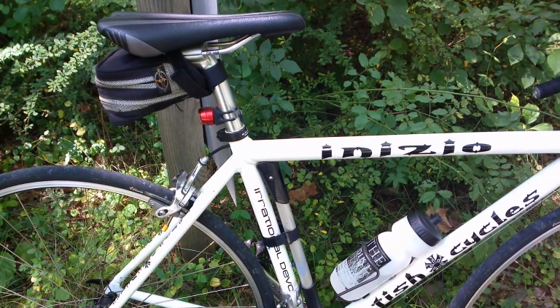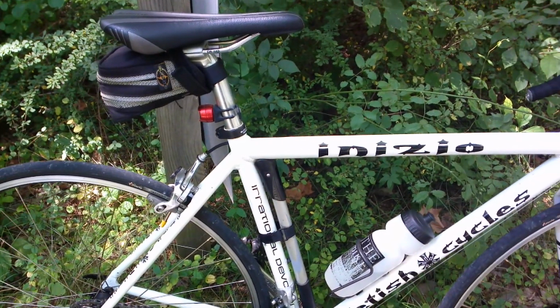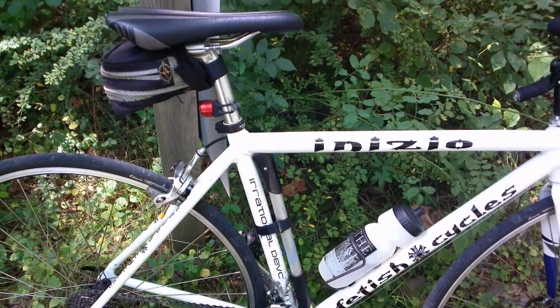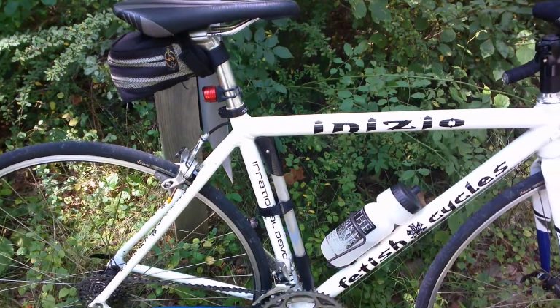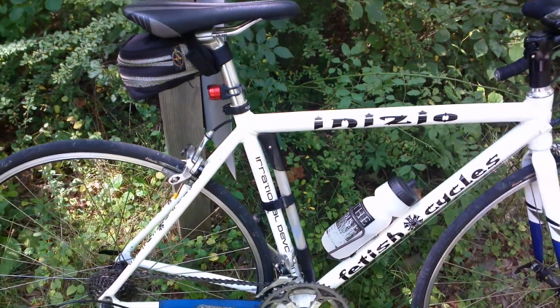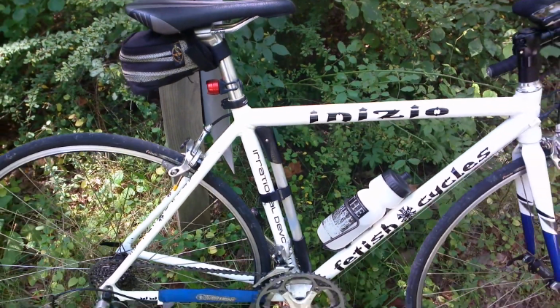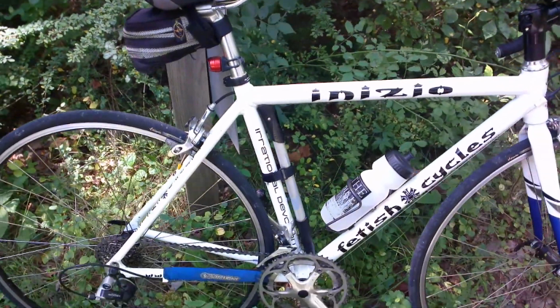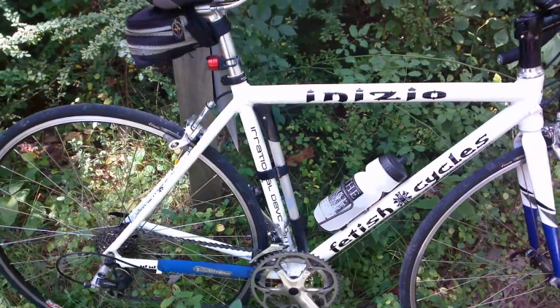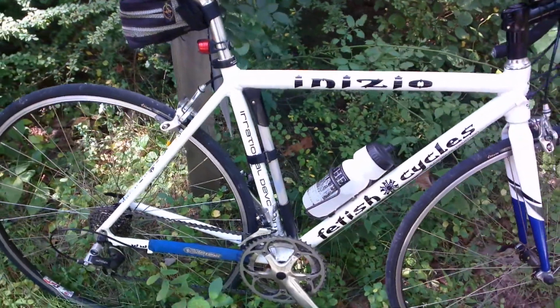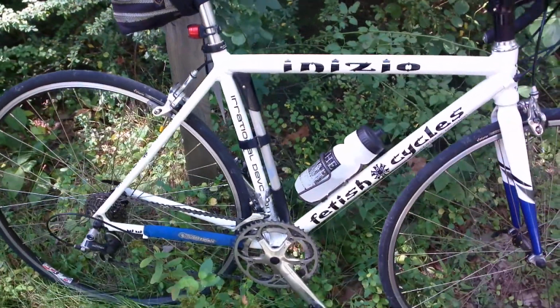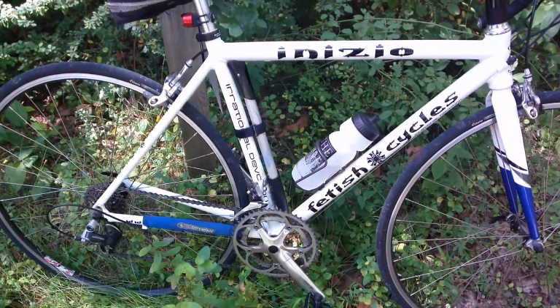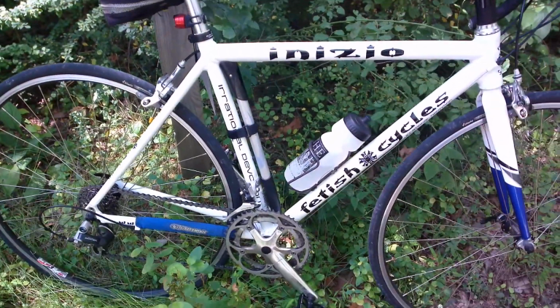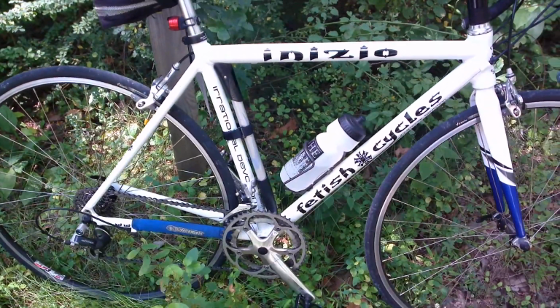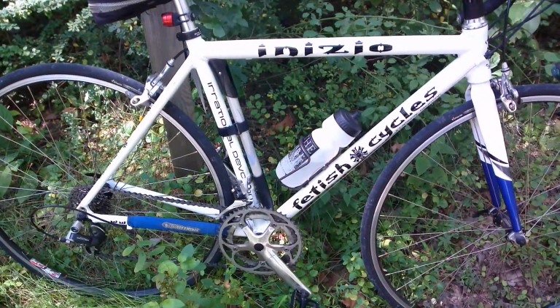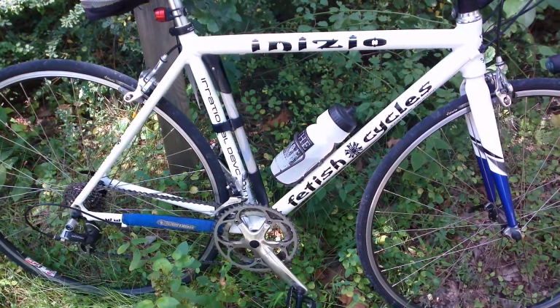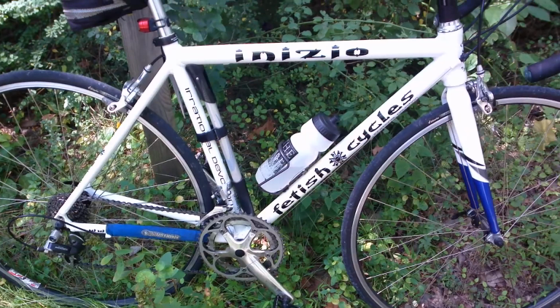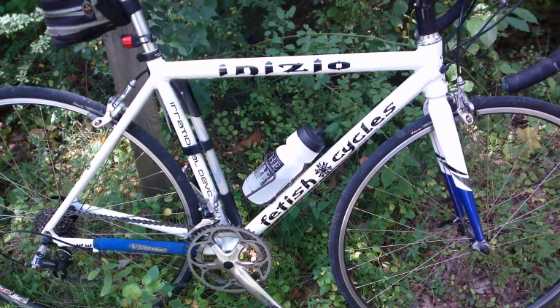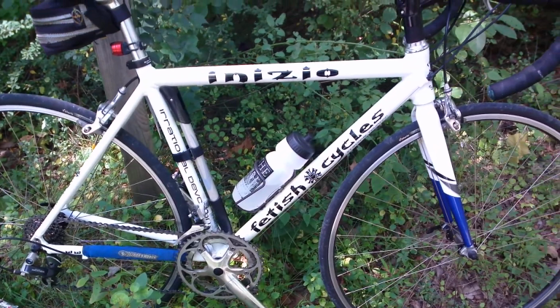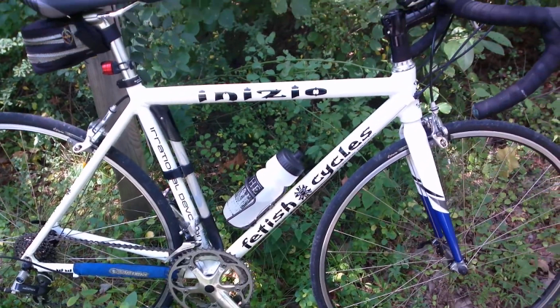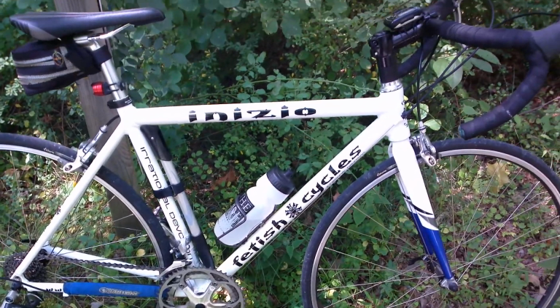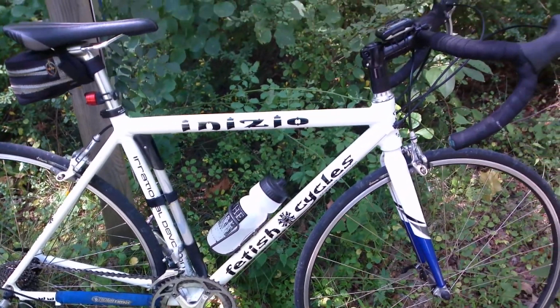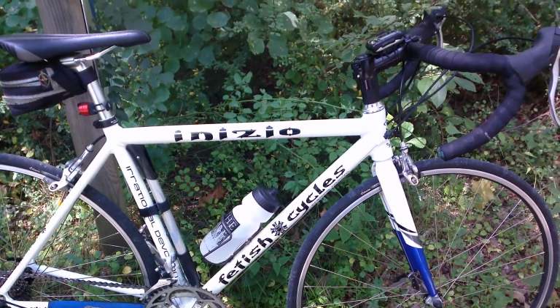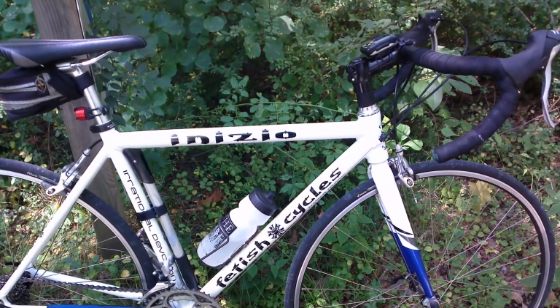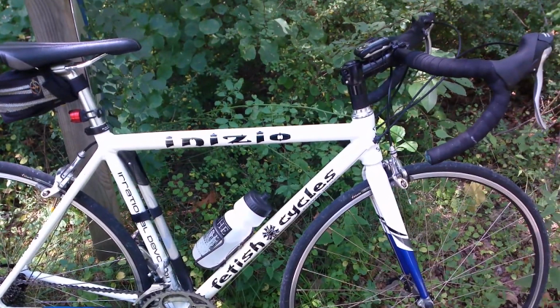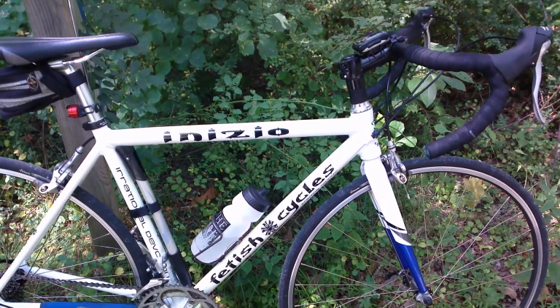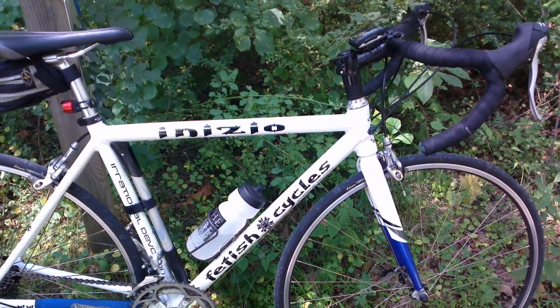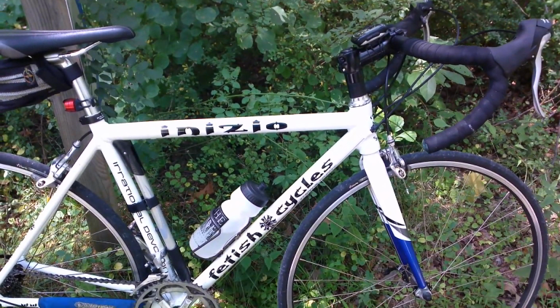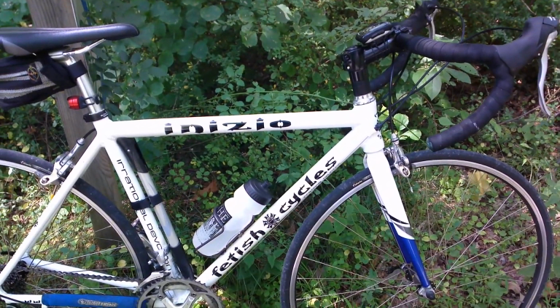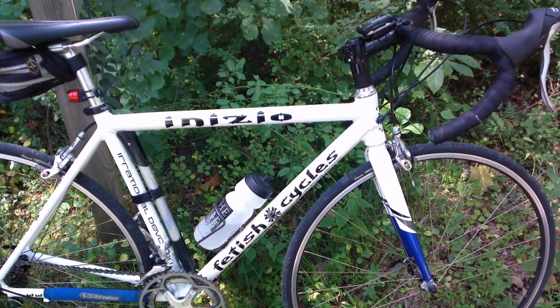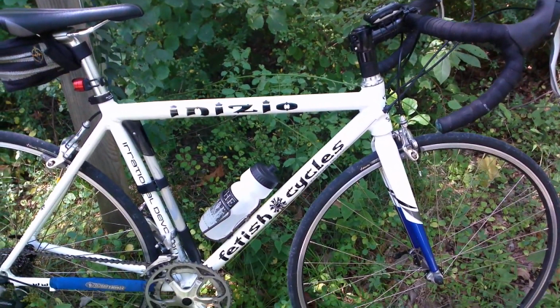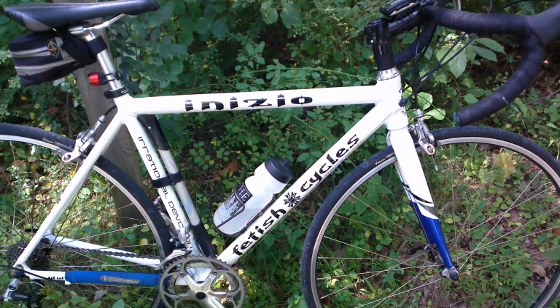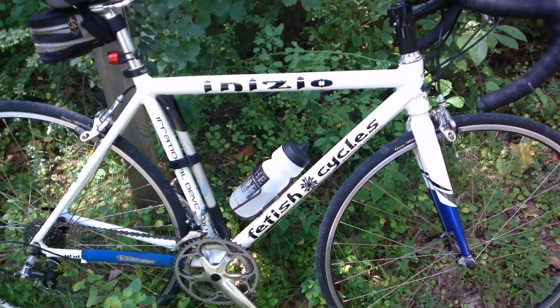So Lone Rider here, and I wanted to talk about the benefits of being able to improvise parts compatibility when the parts really aren't designed for it.